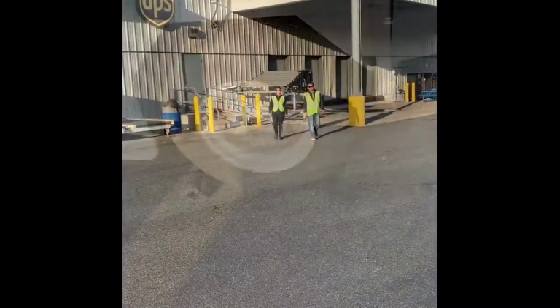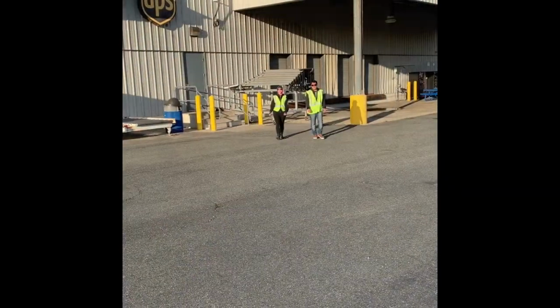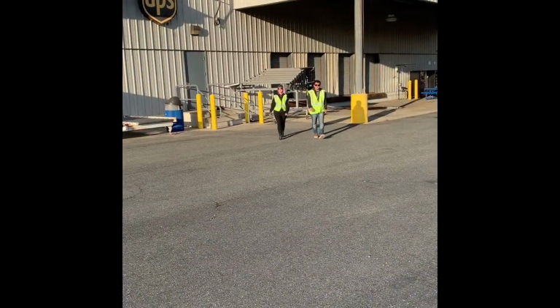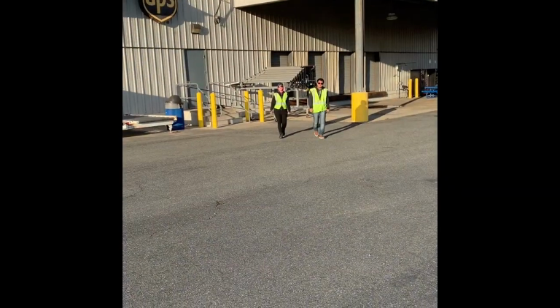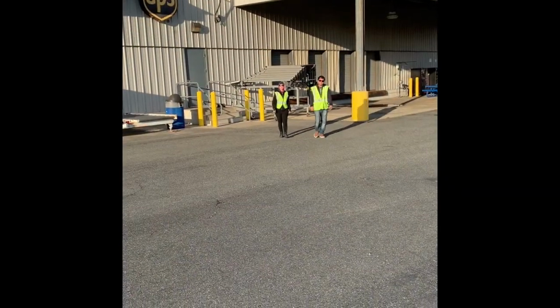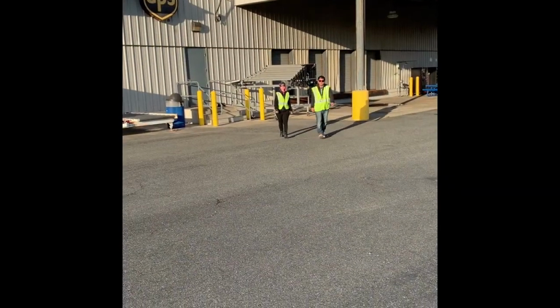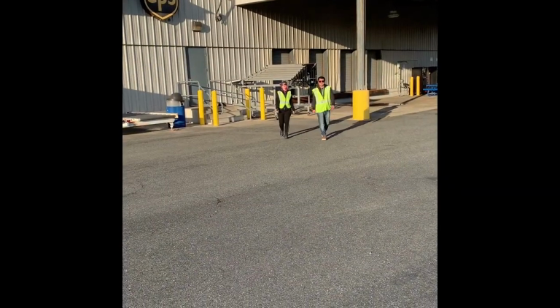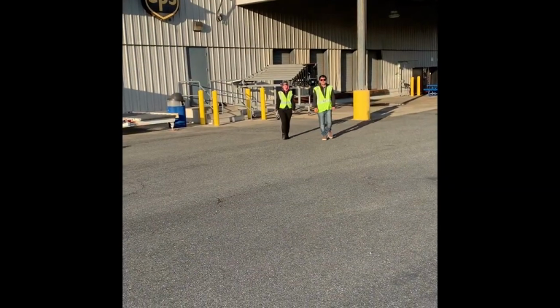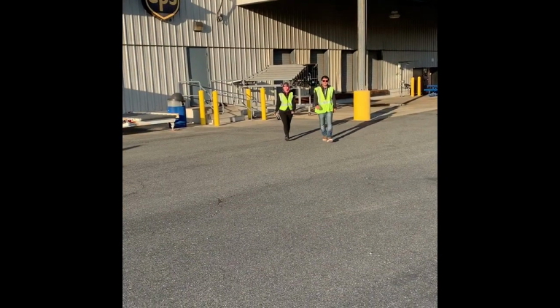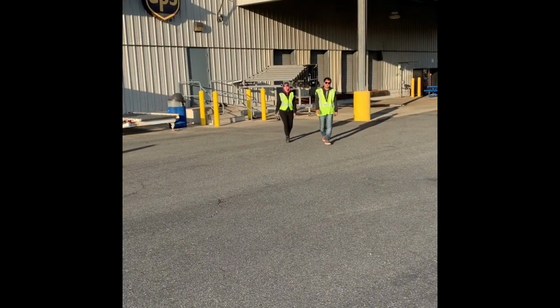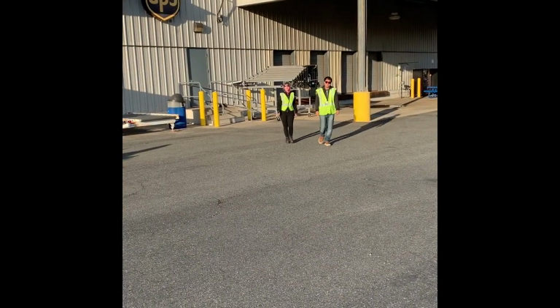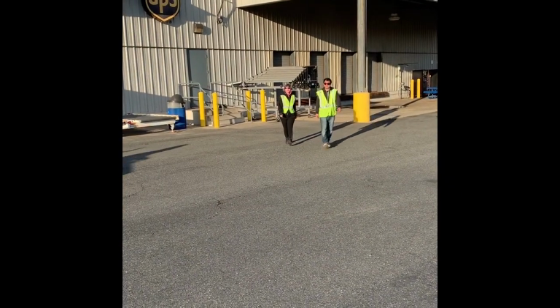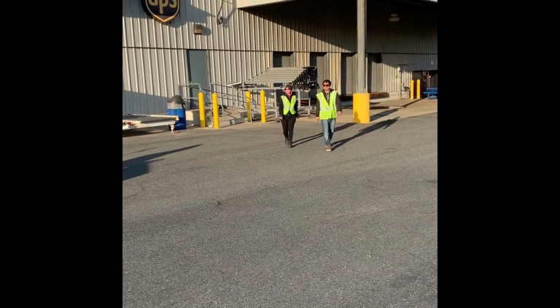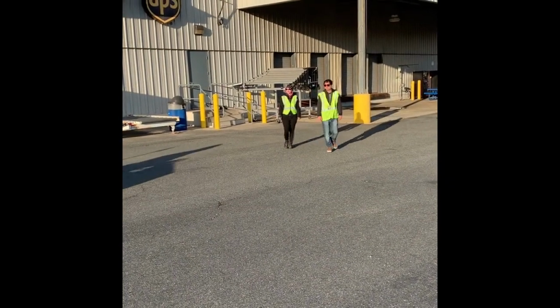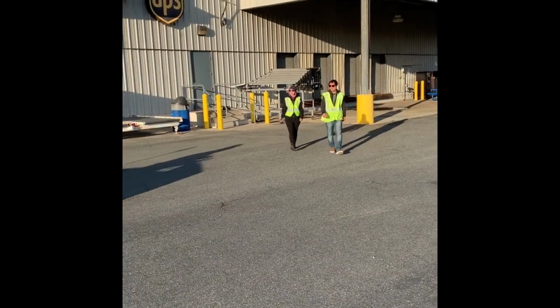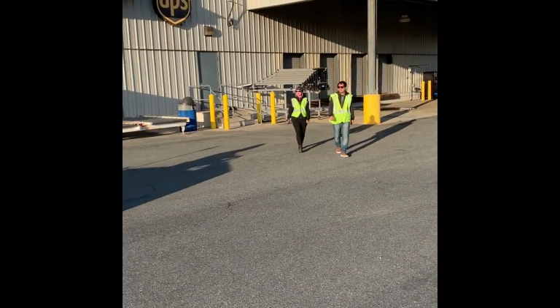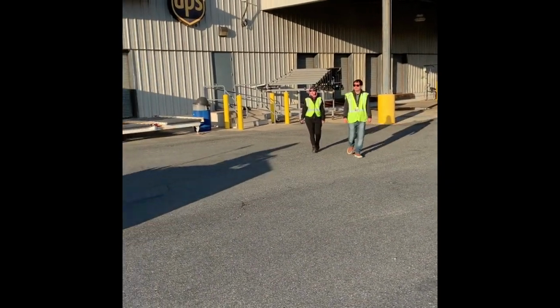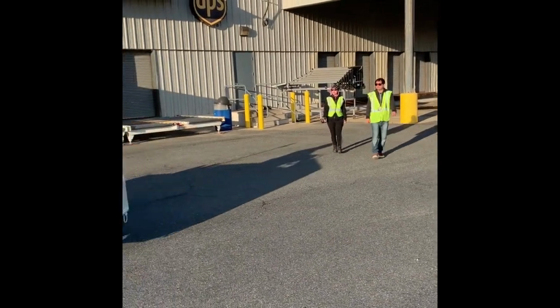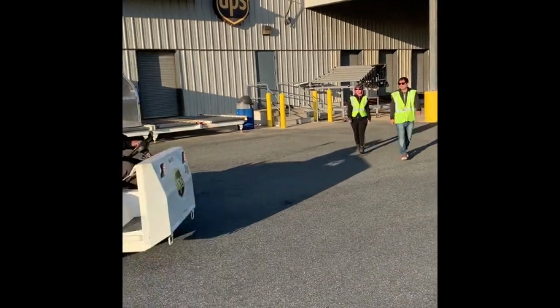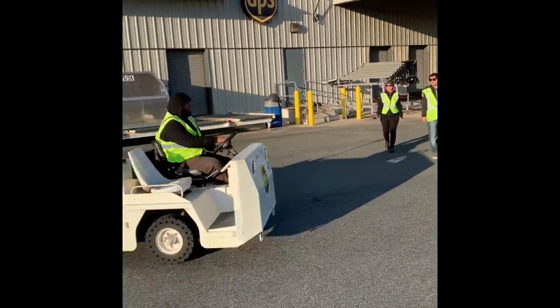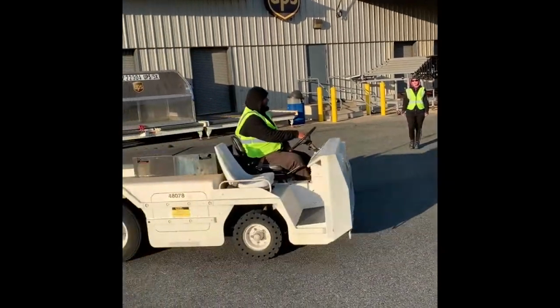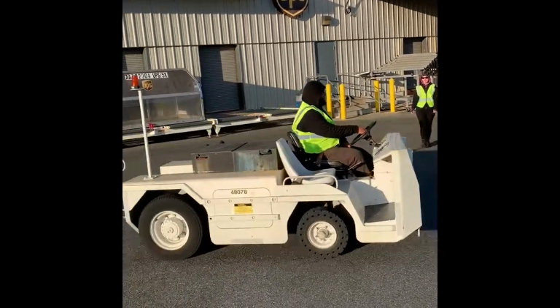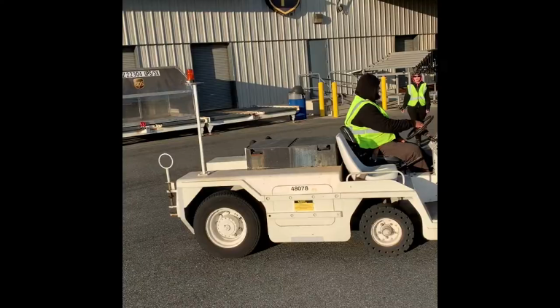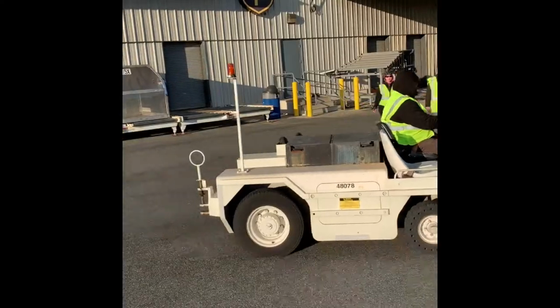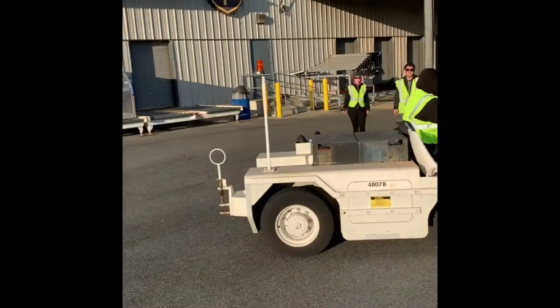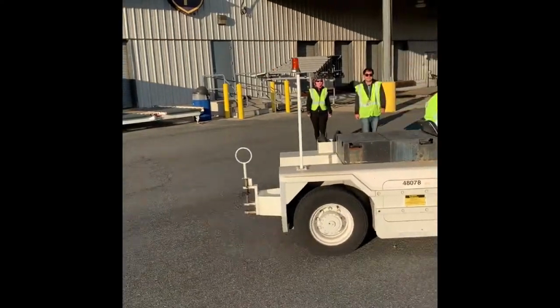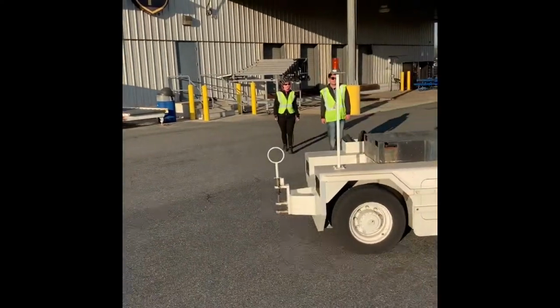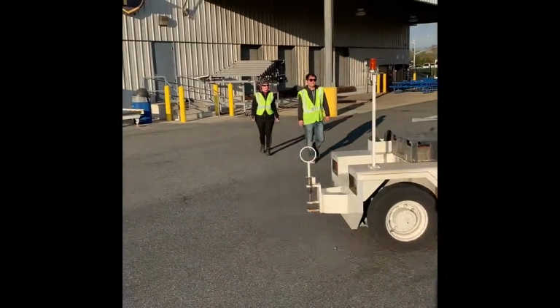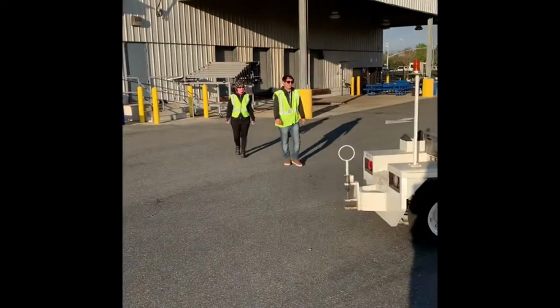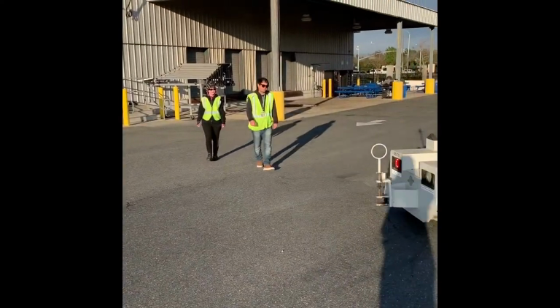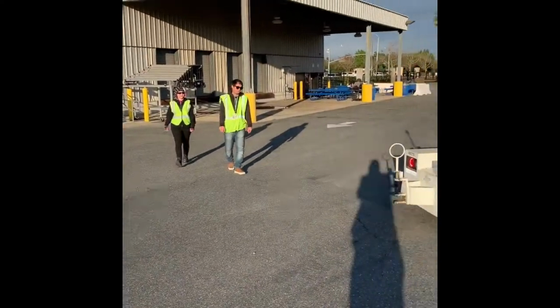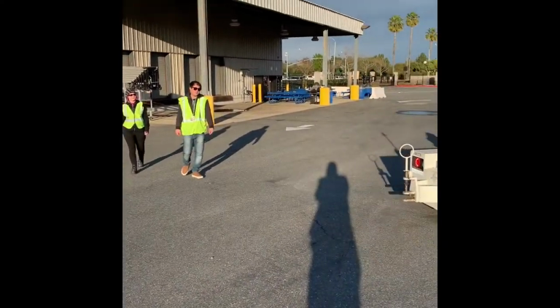Always be sure to check your surroundings. Make sure to honk your horn to alert others that you are nearby.